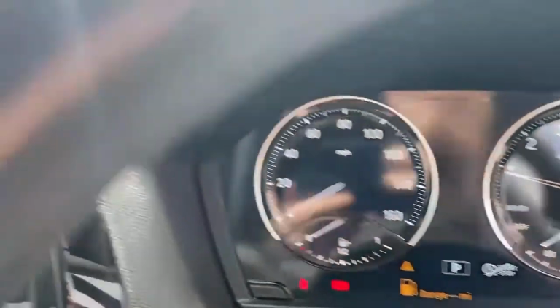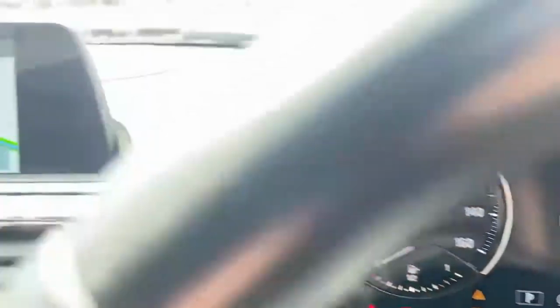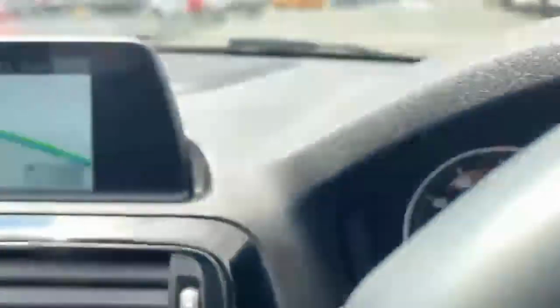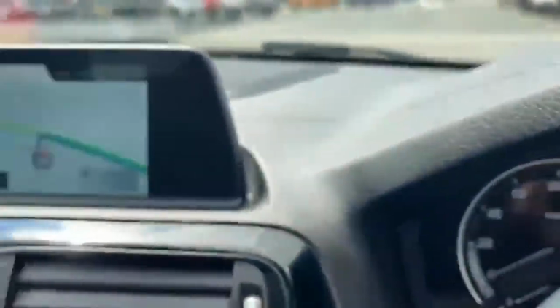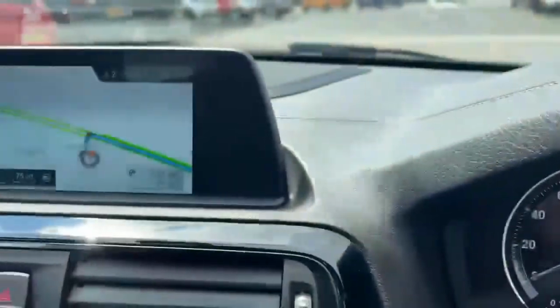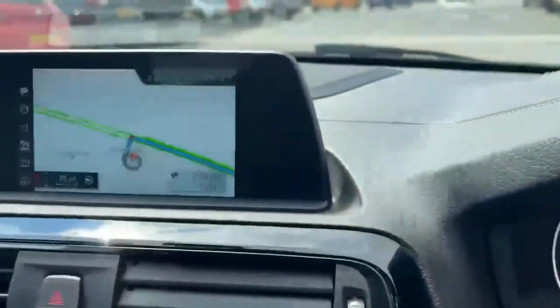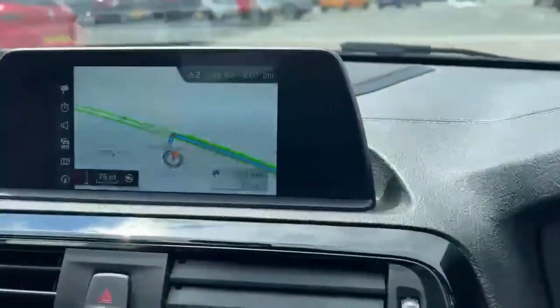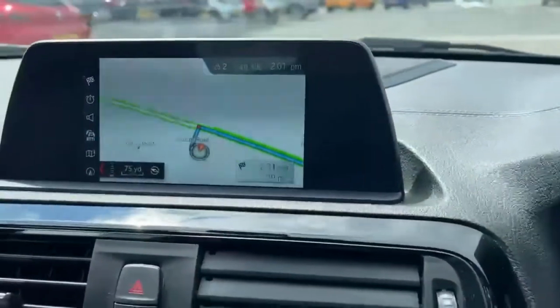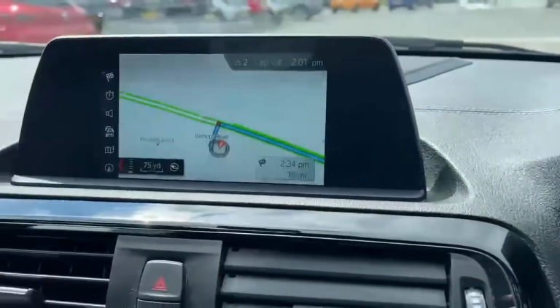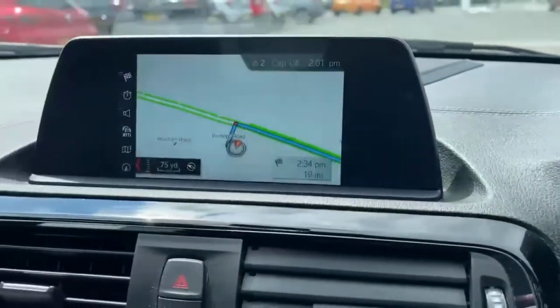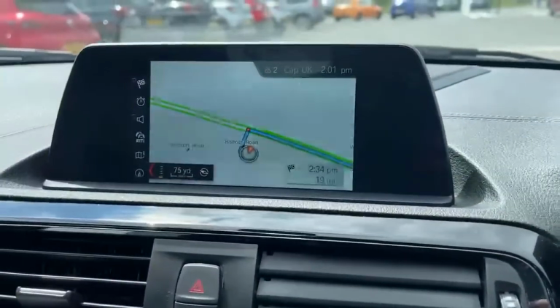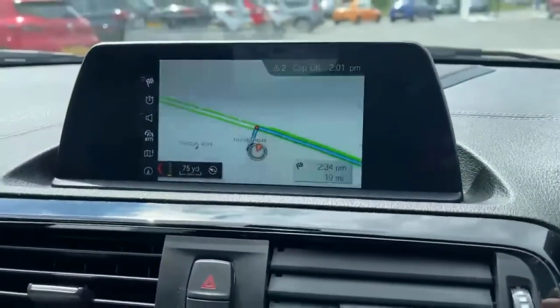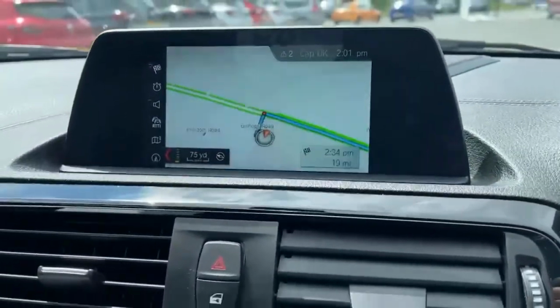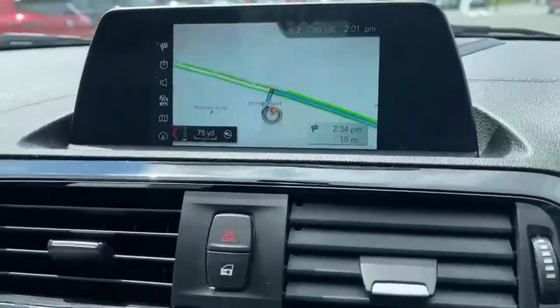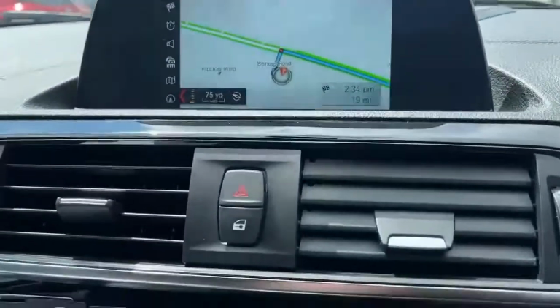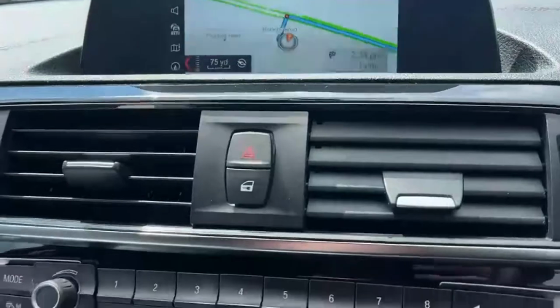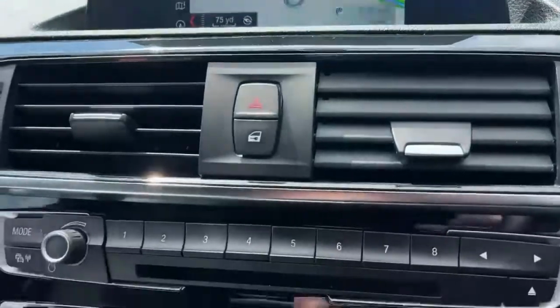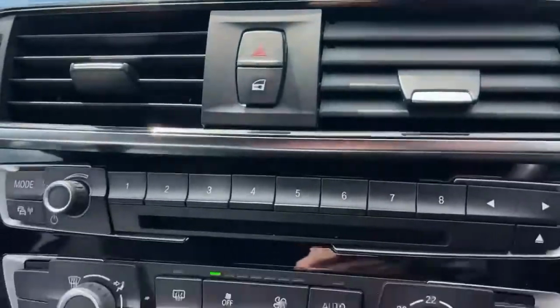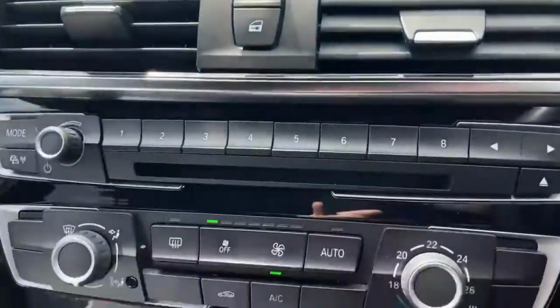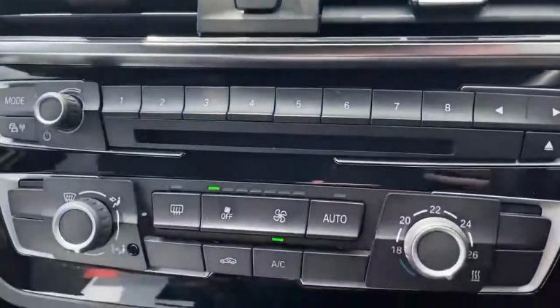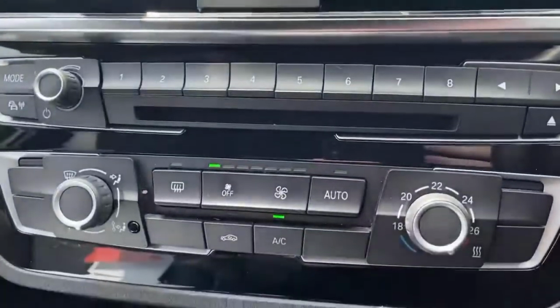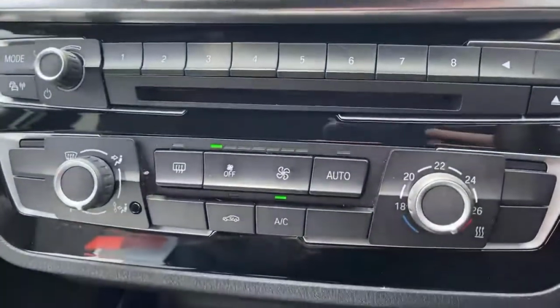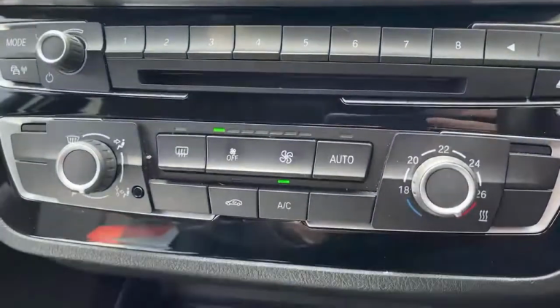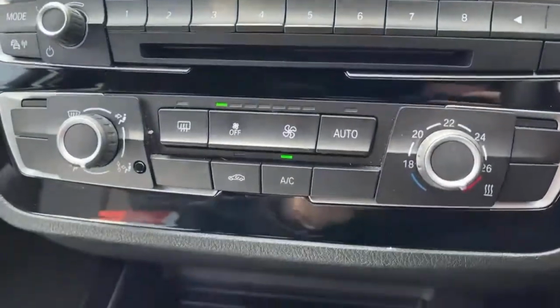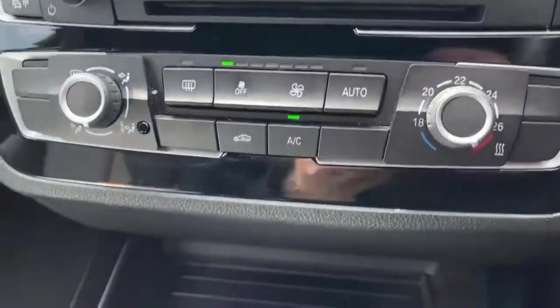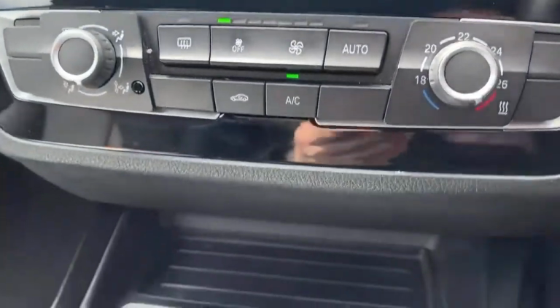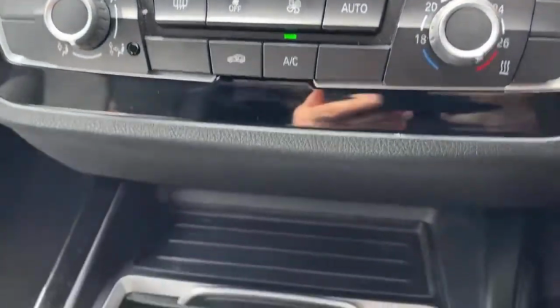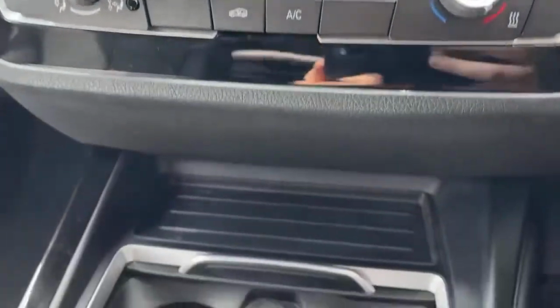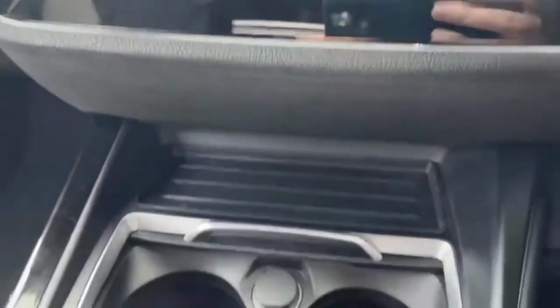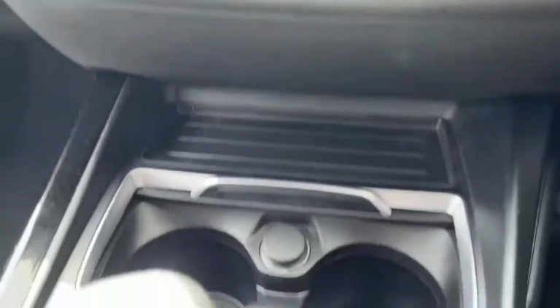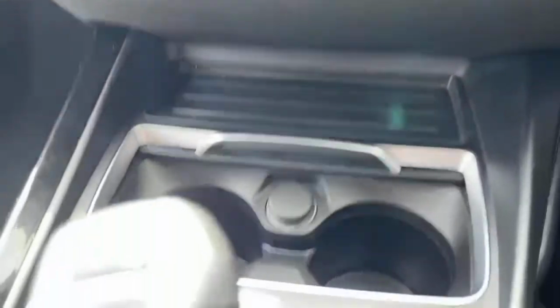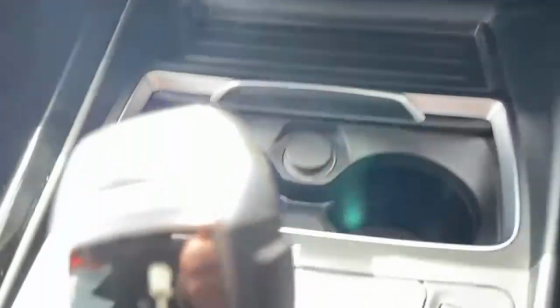We can also take in your current vehicle as part exchange, arrange finance and even offer same-day drive away on selected vehicles.